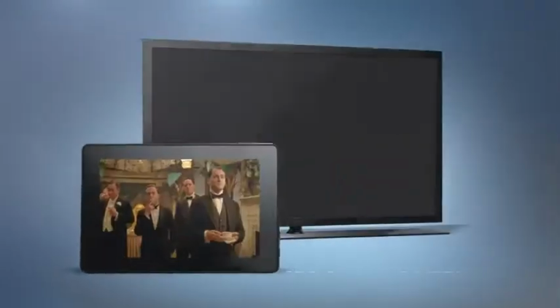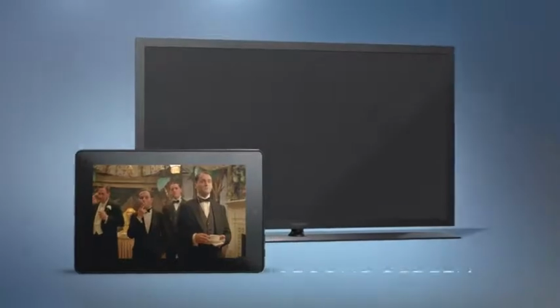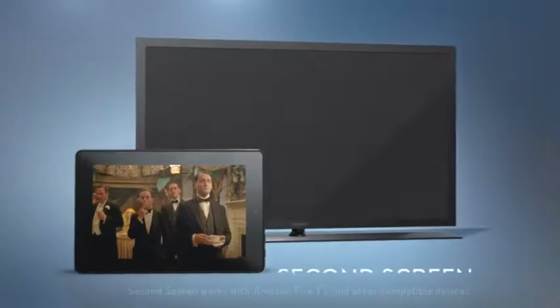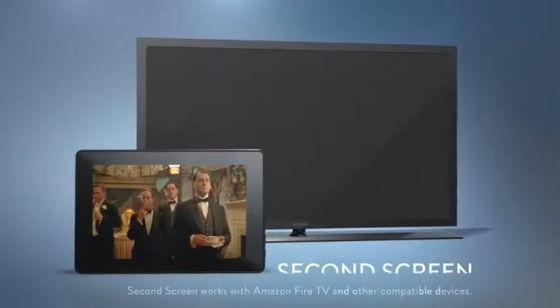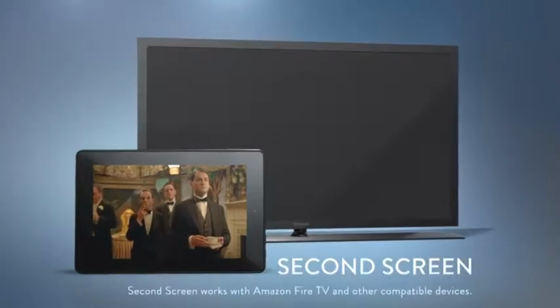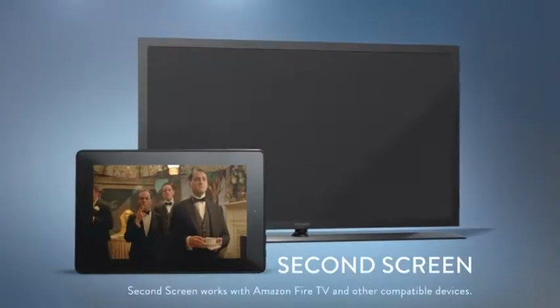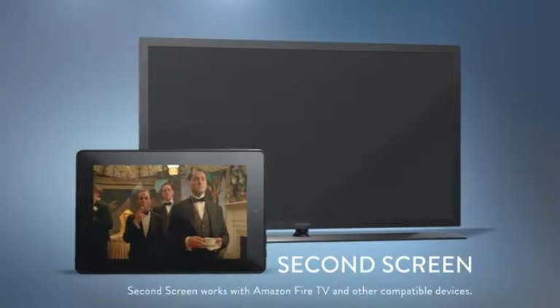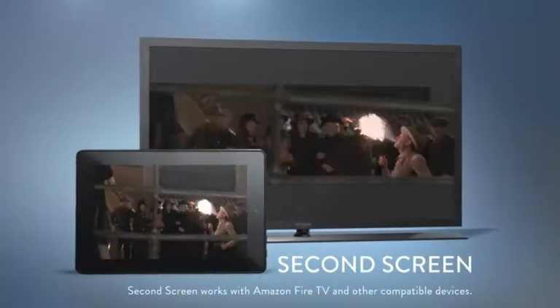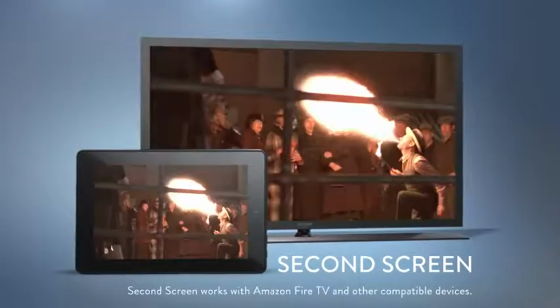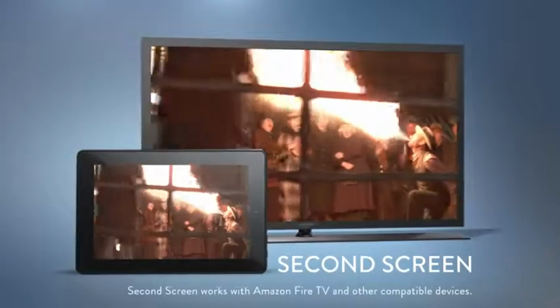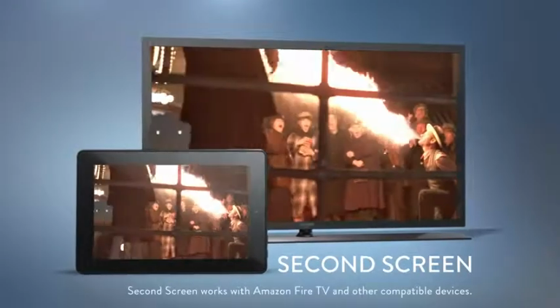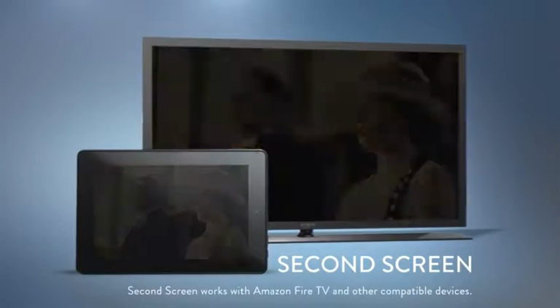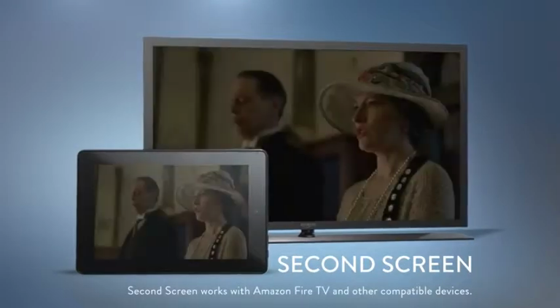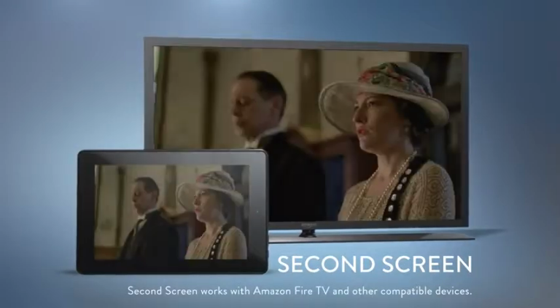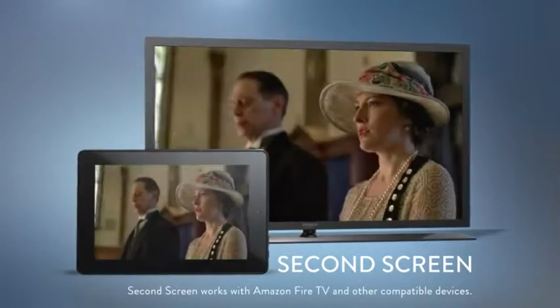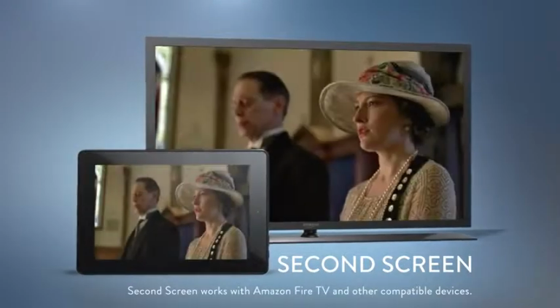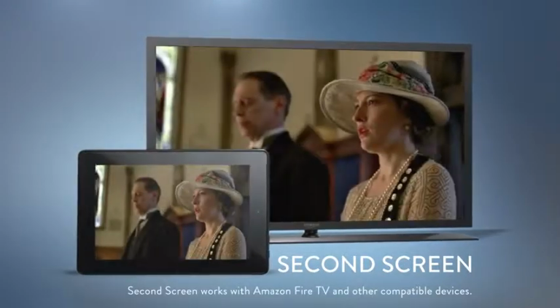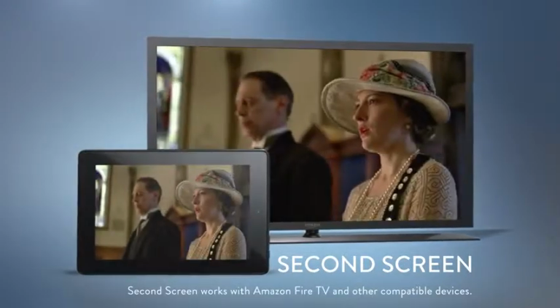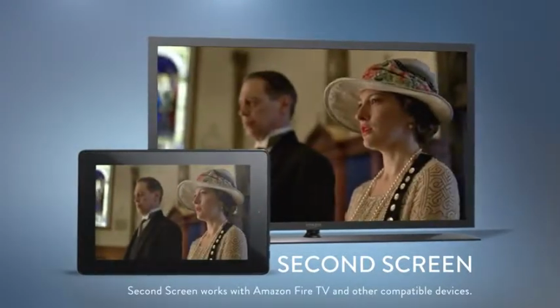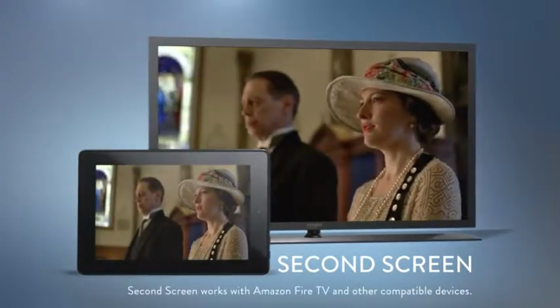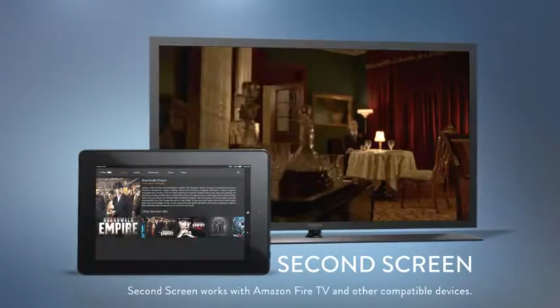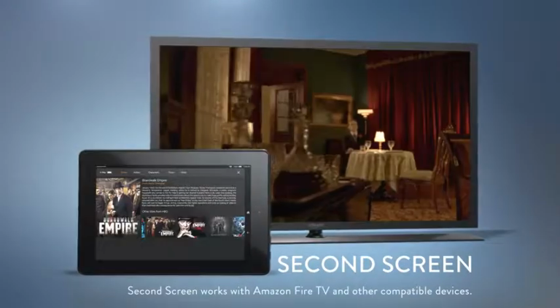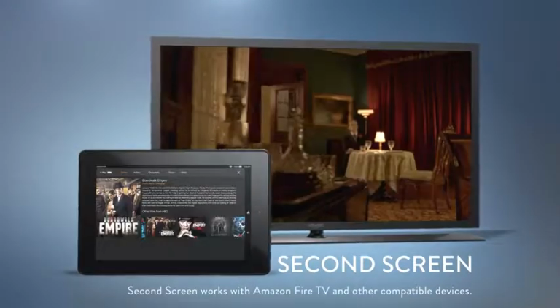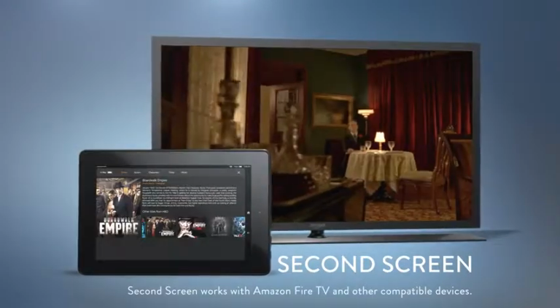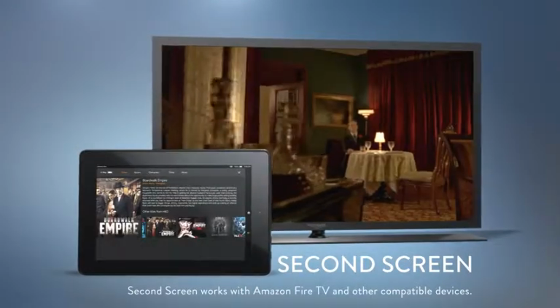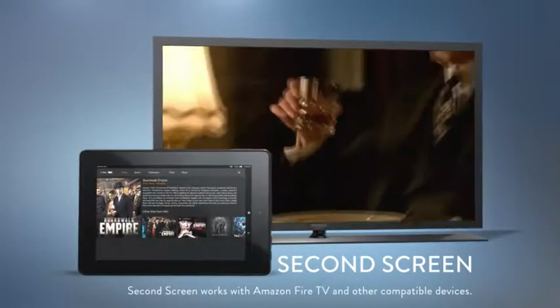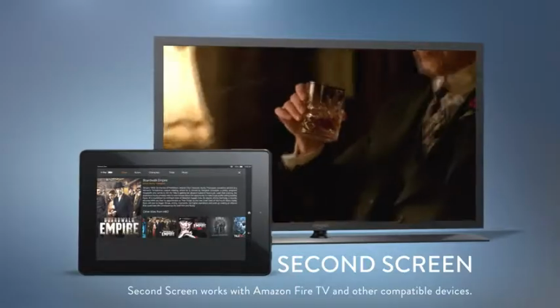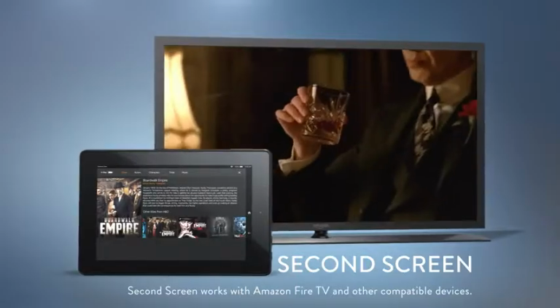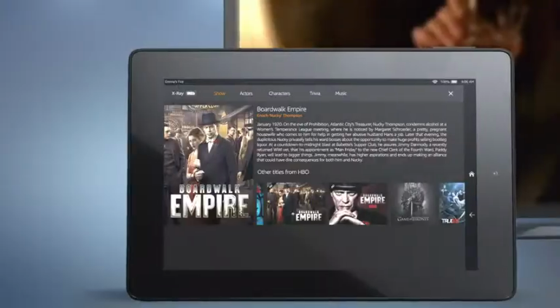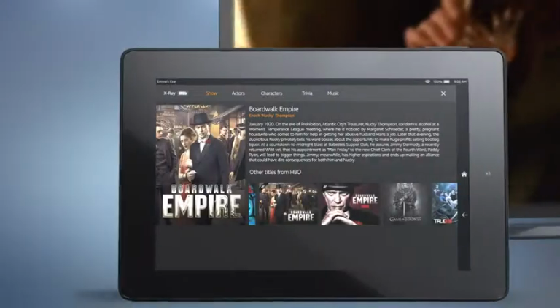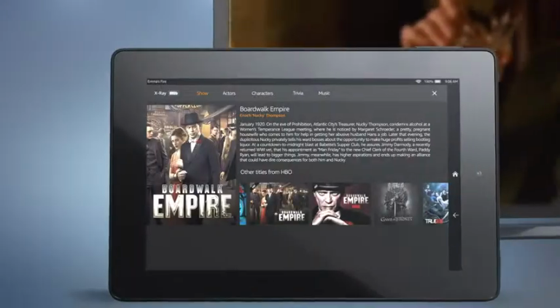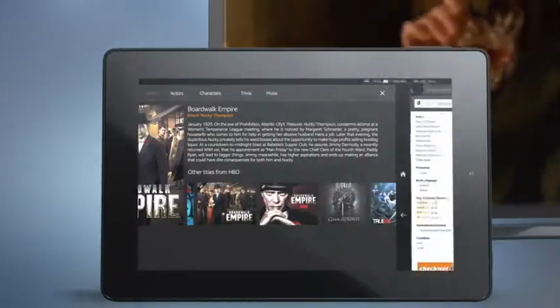Or use Second Screen to fling content from your Fire HD to your TV, so you can keep using your tablet for web, email, and more.